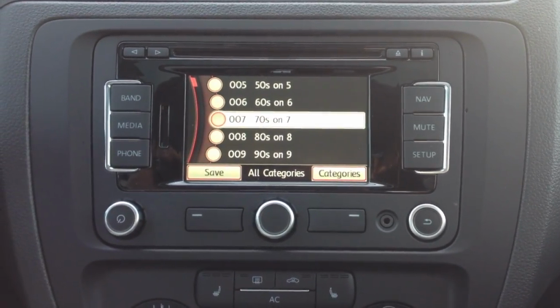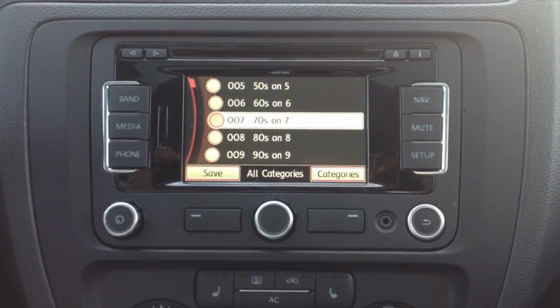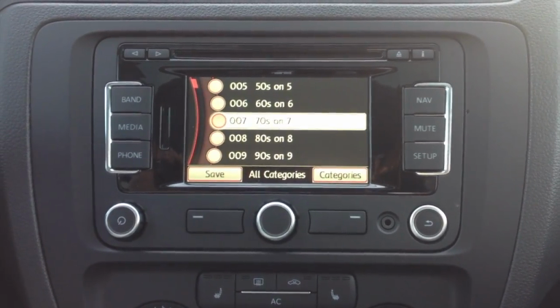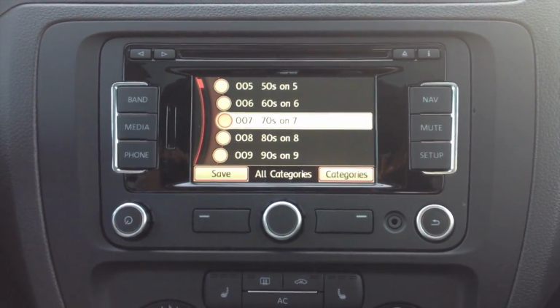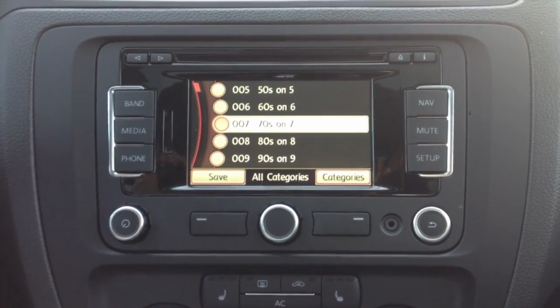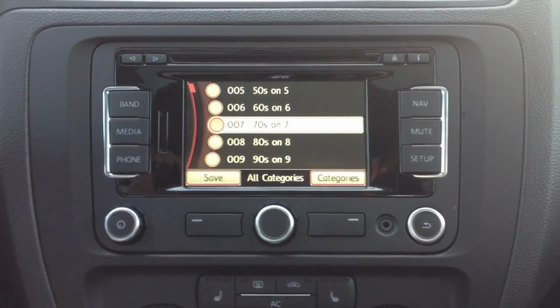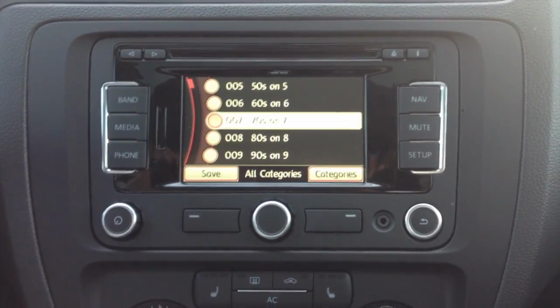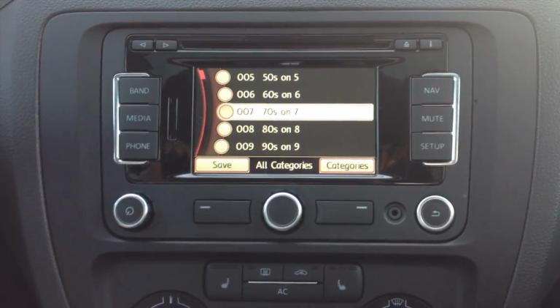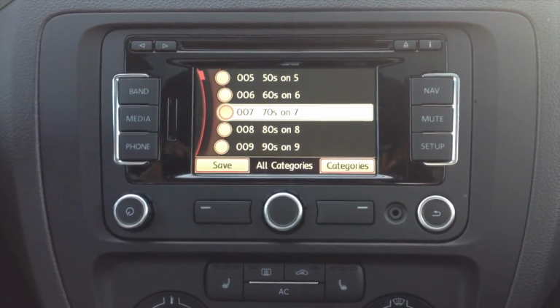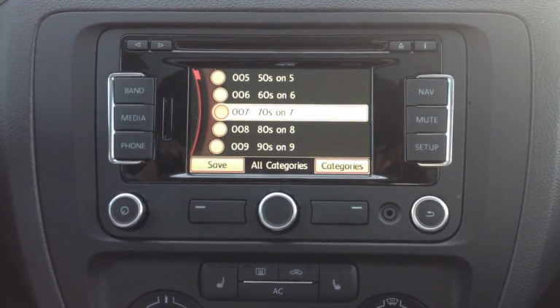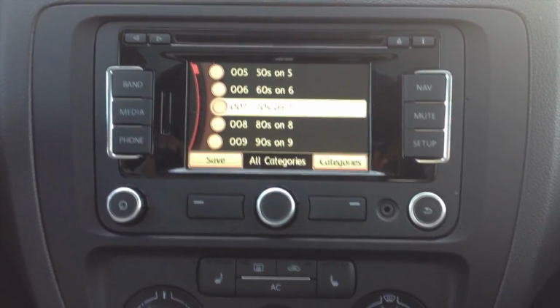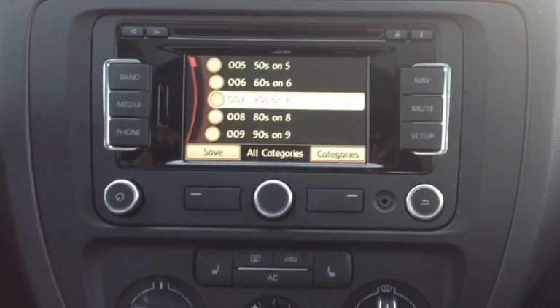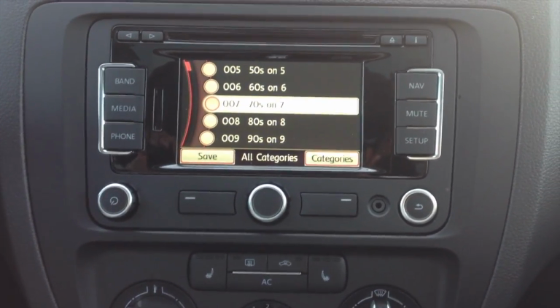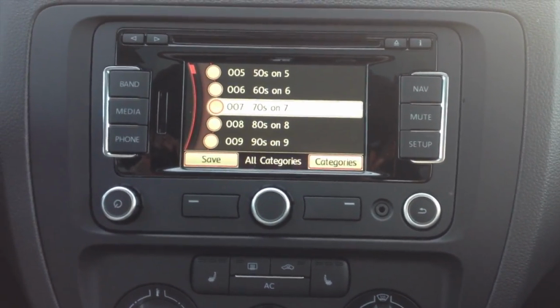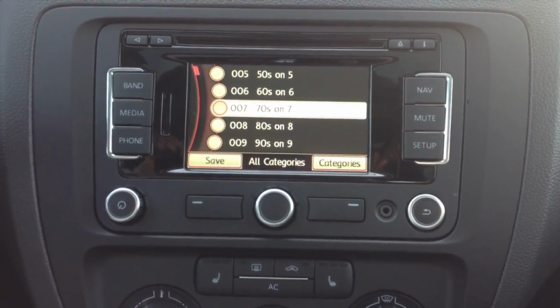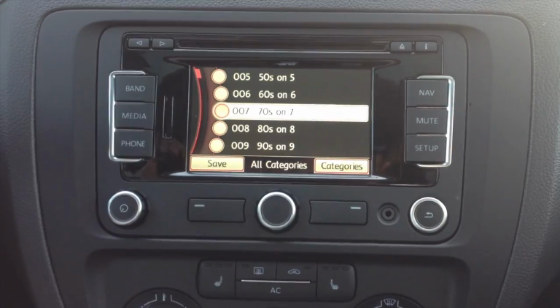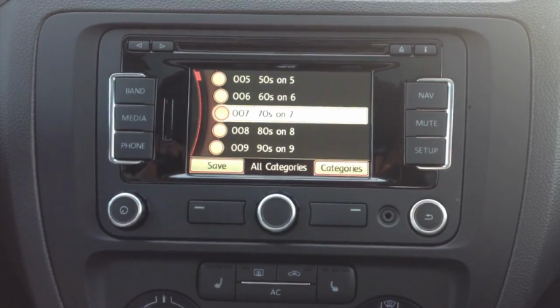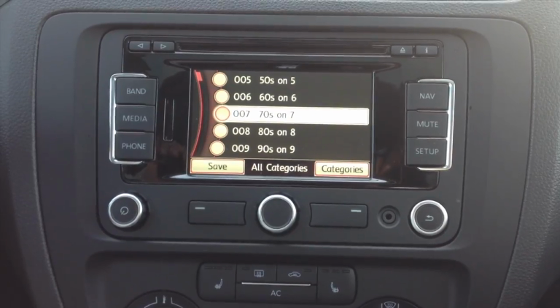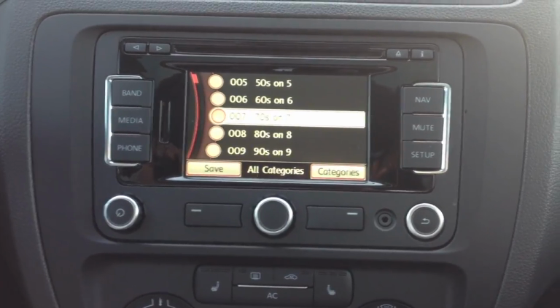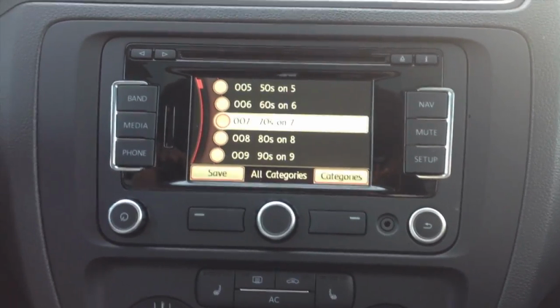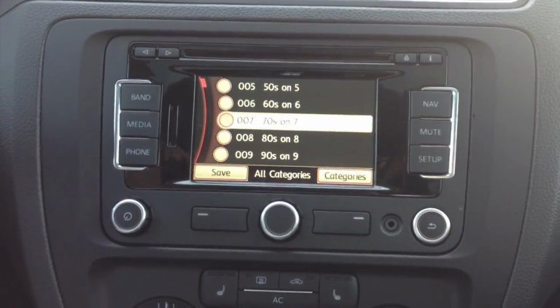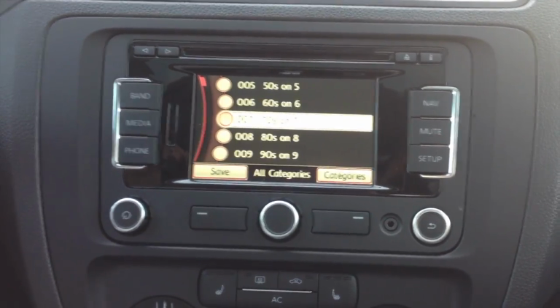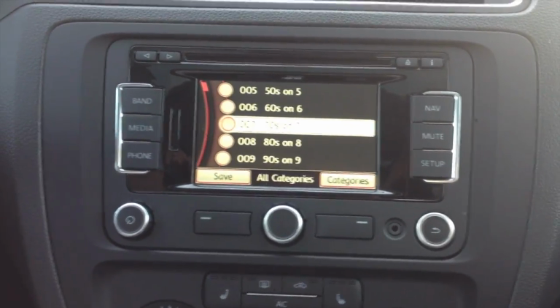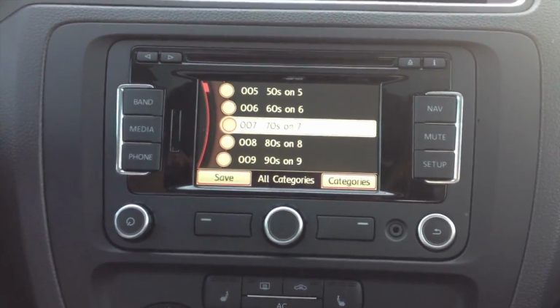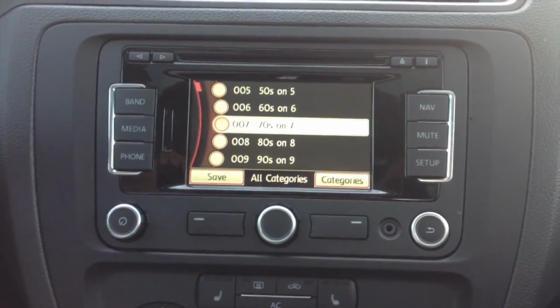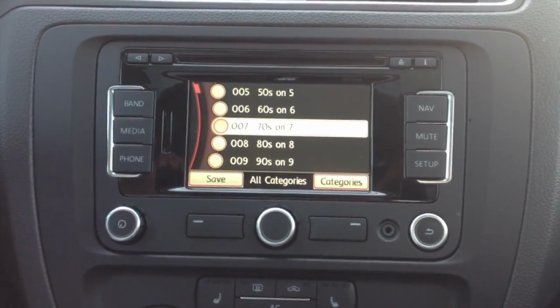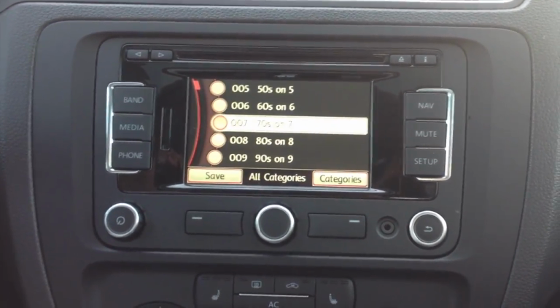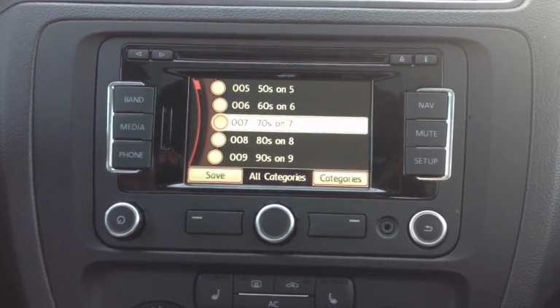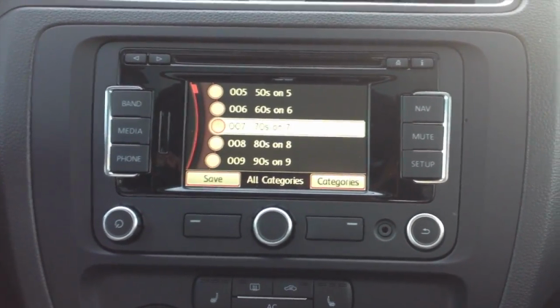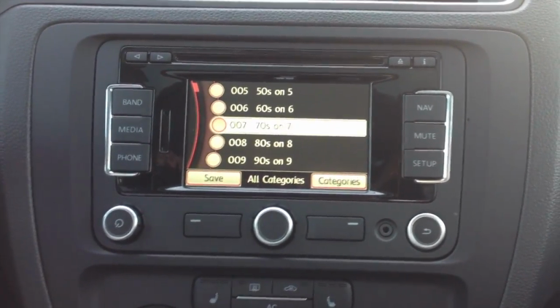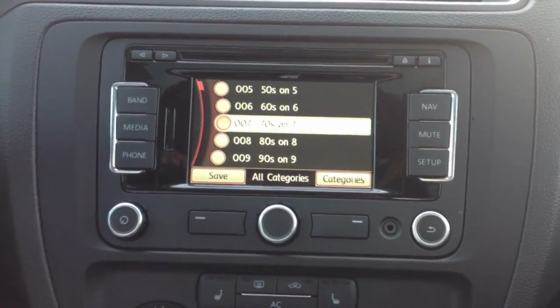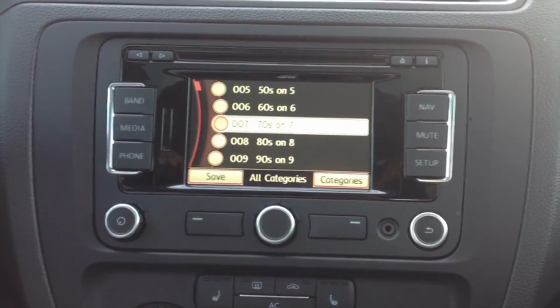Hello and welcome to ASCAP into My Sales Guide. Today I want to teach you about fast scrolling on the RNS315.